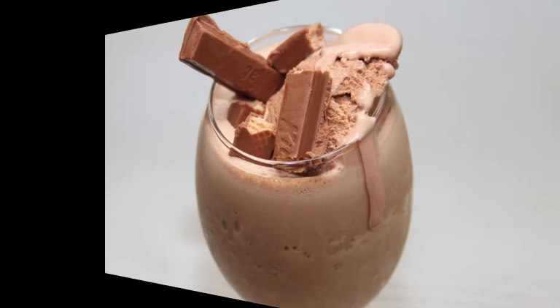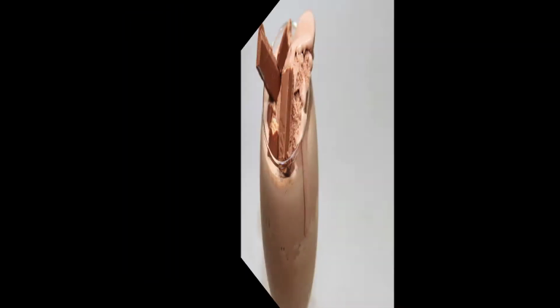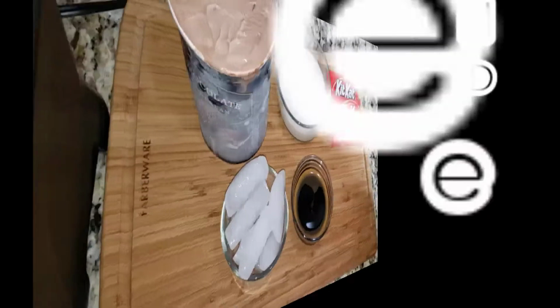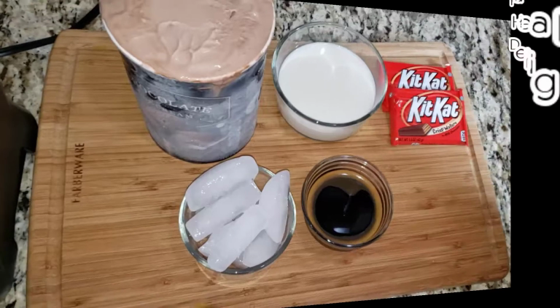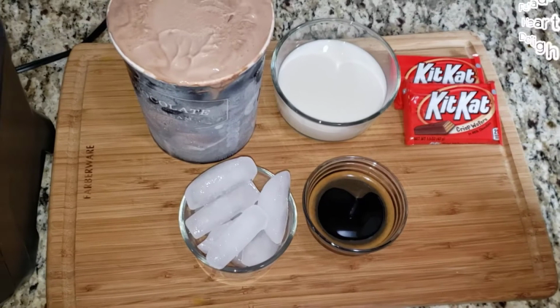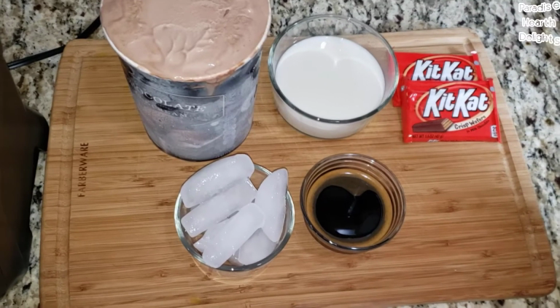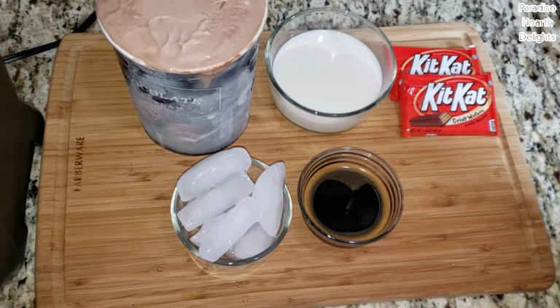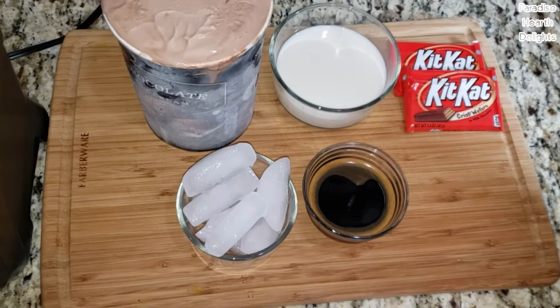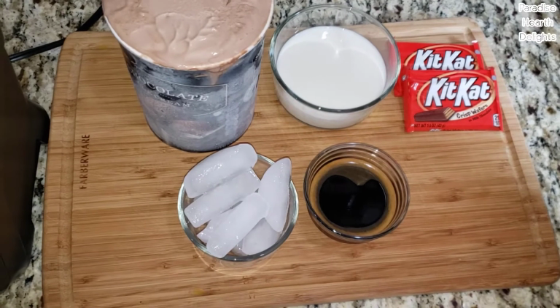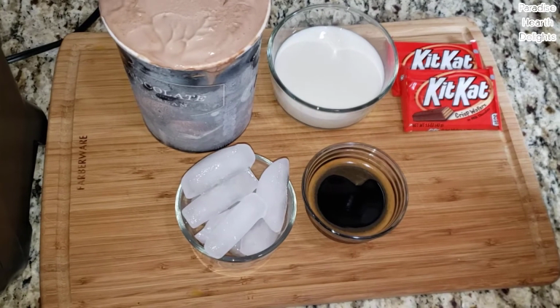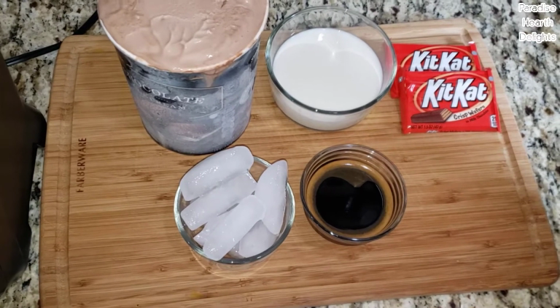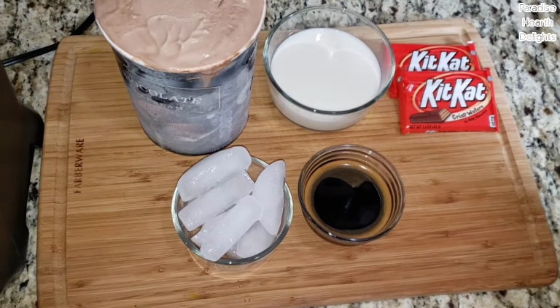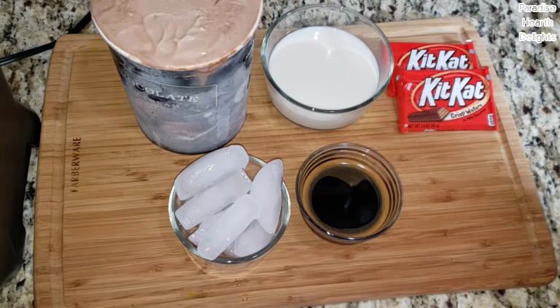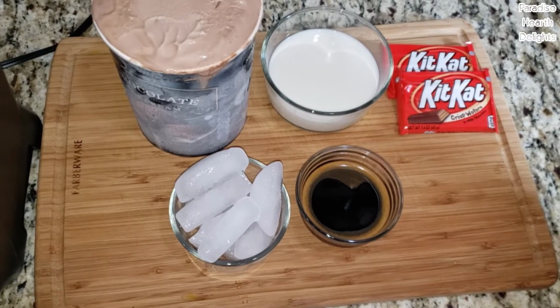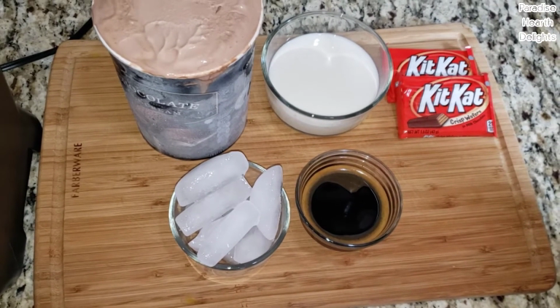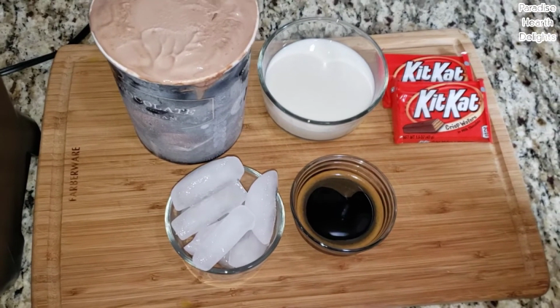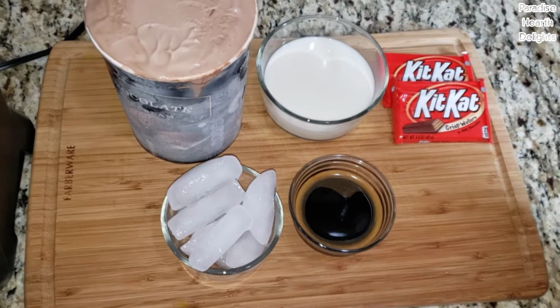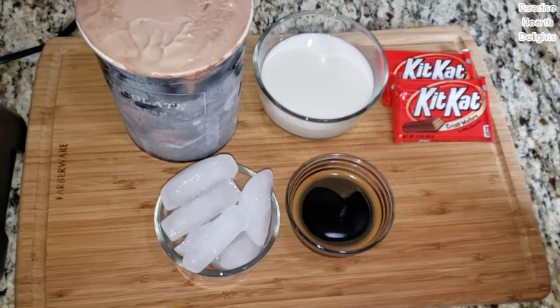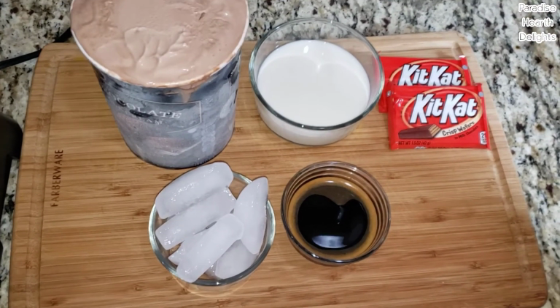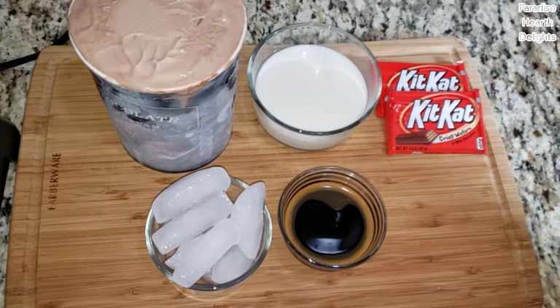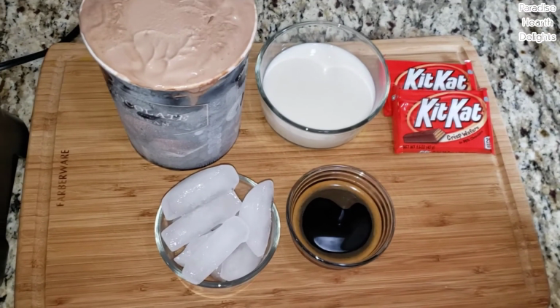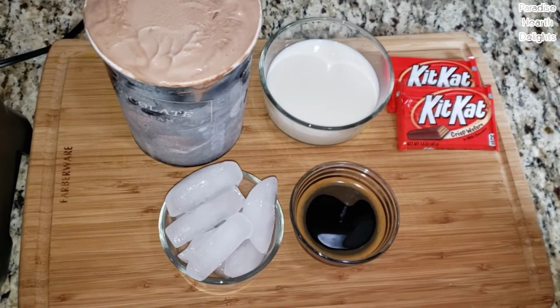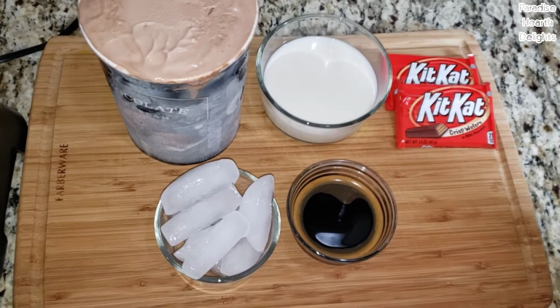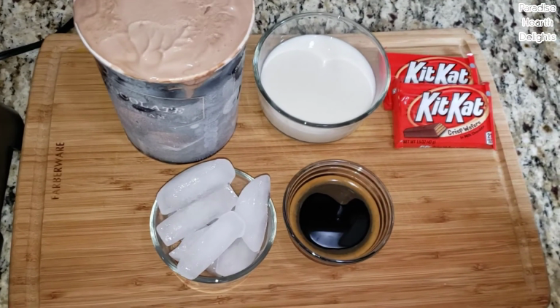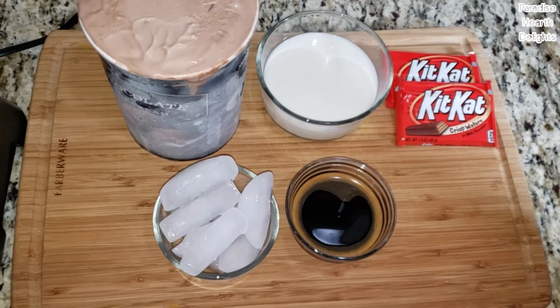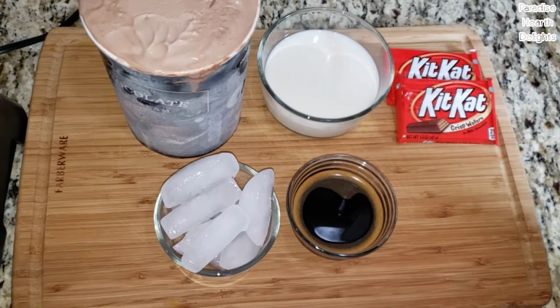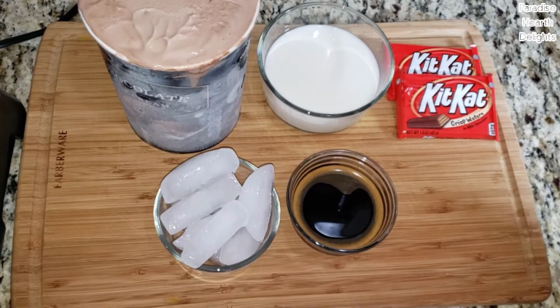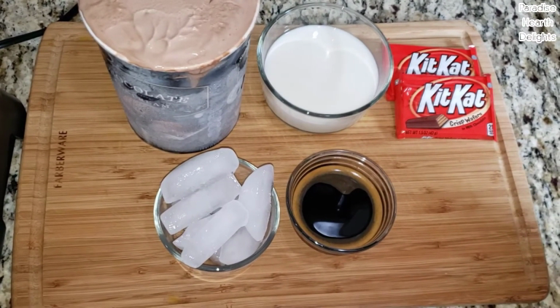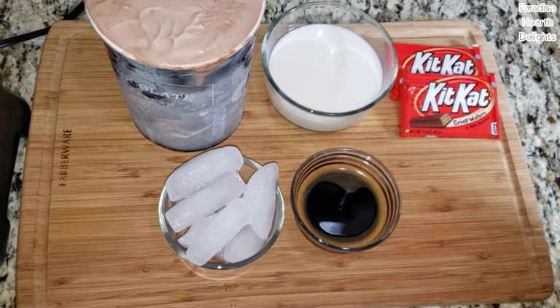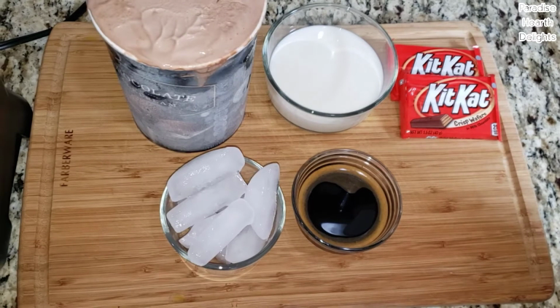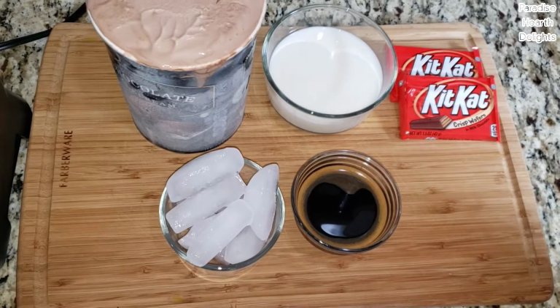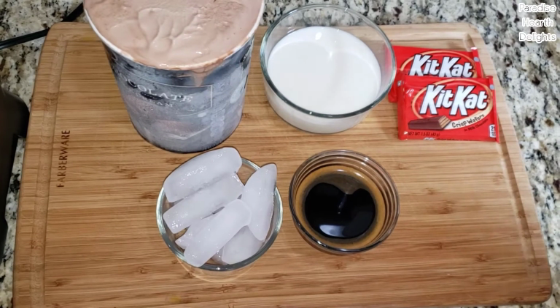Hi everybody! Welcome! We have a delicious summer drink for you — a thick and creamy KitKat chocolate coffee milkshake.